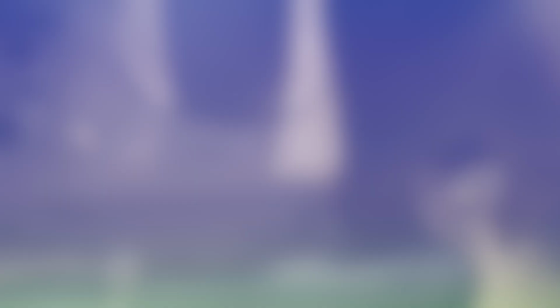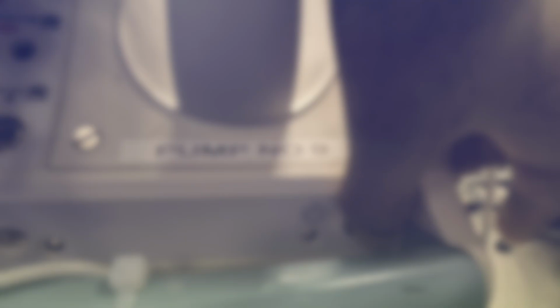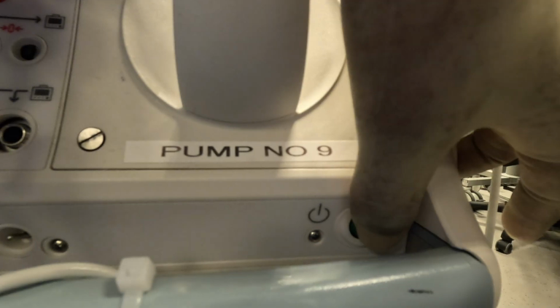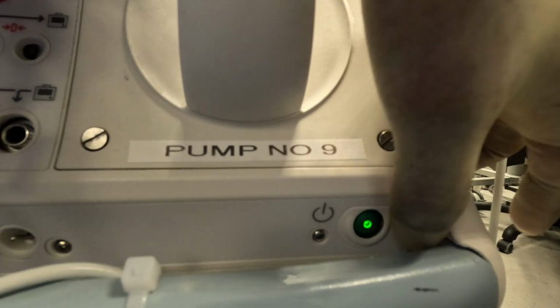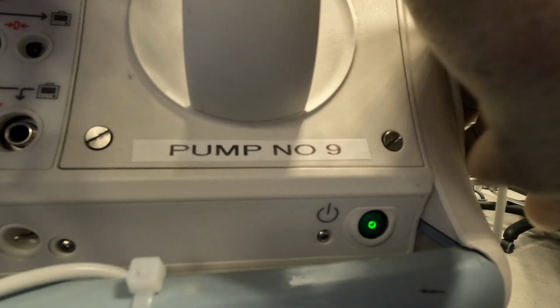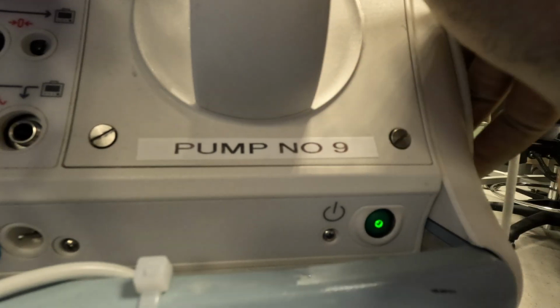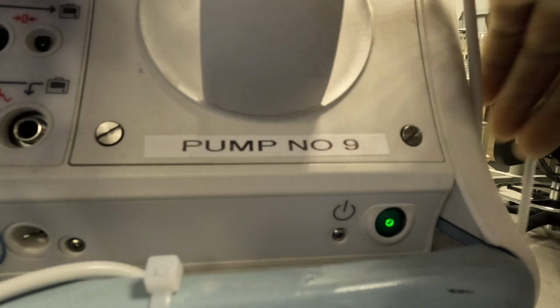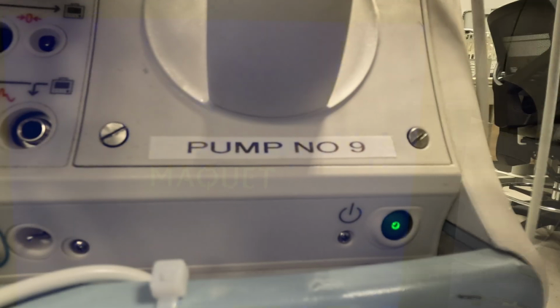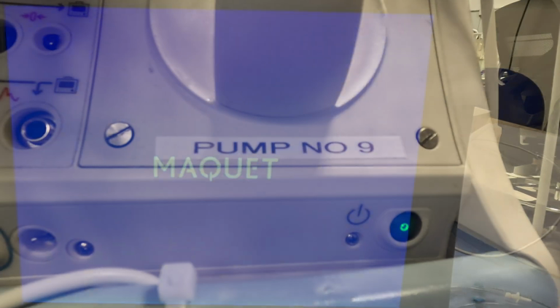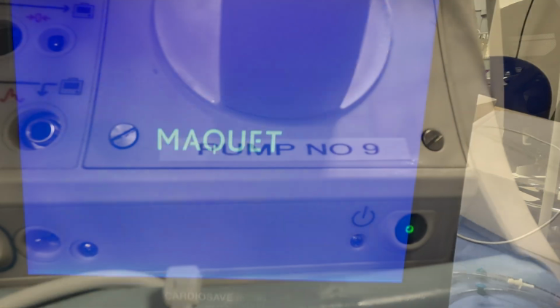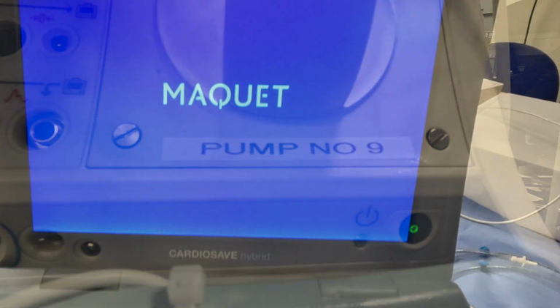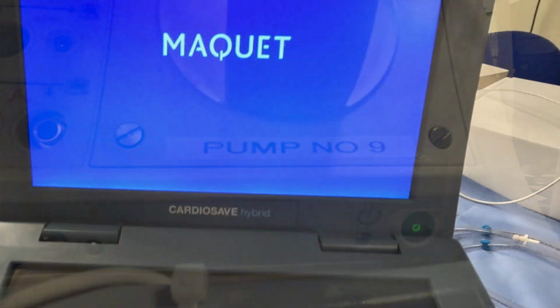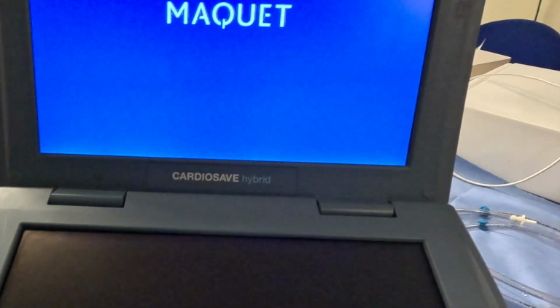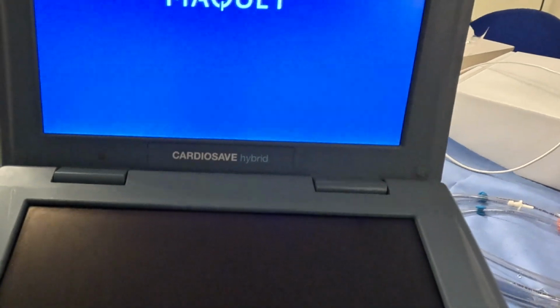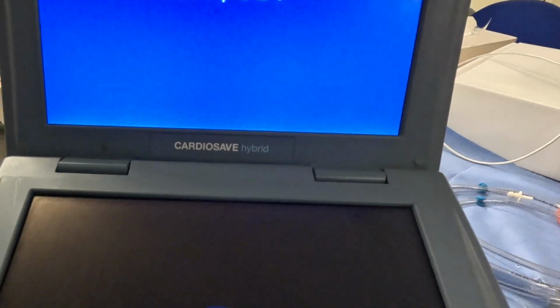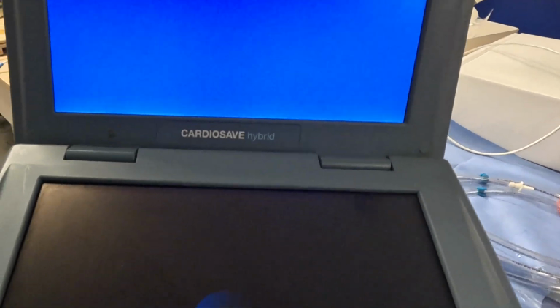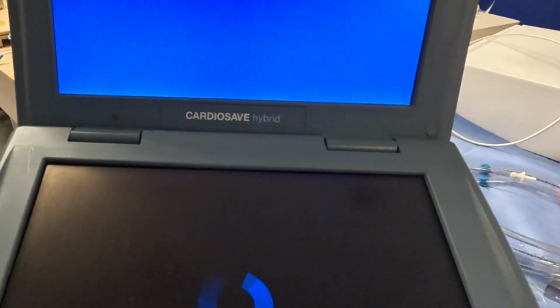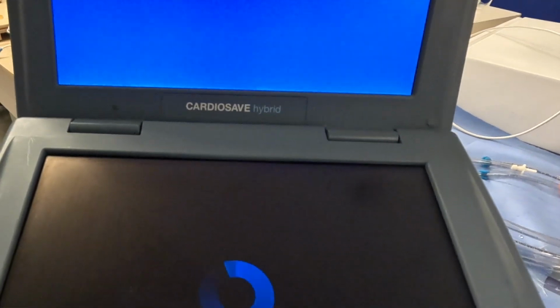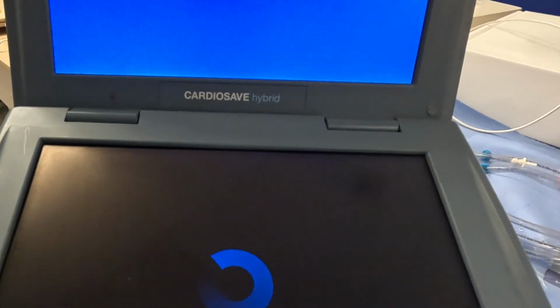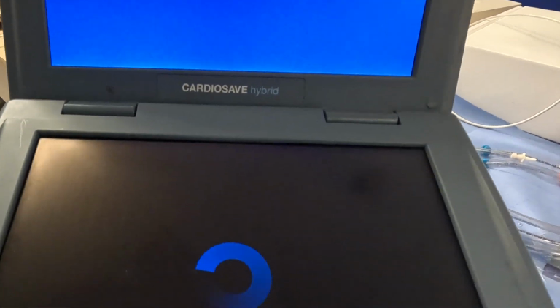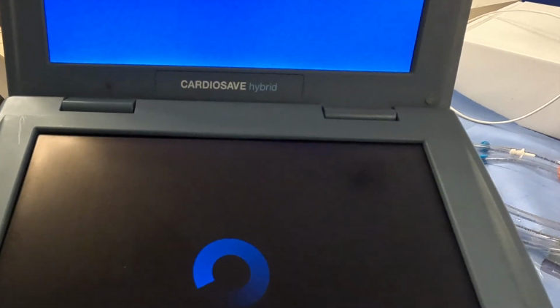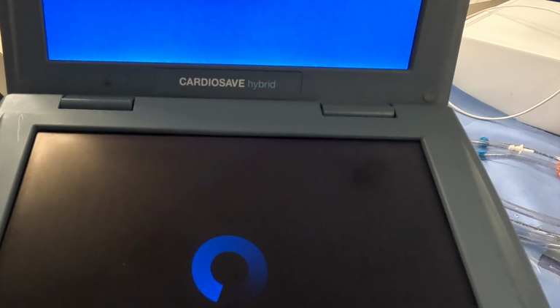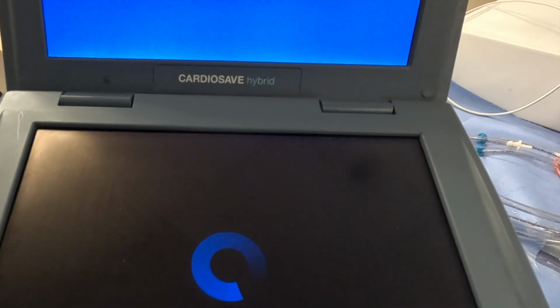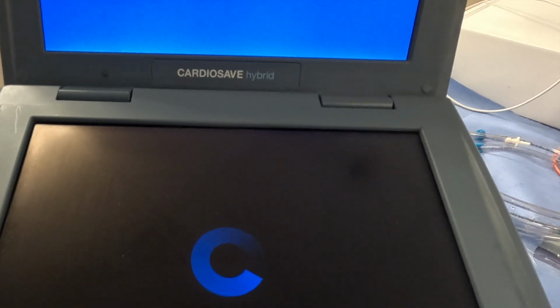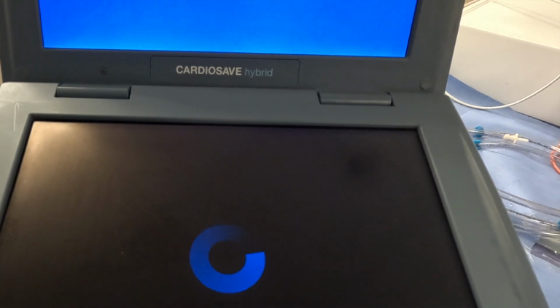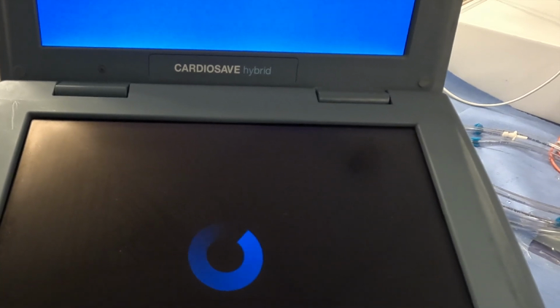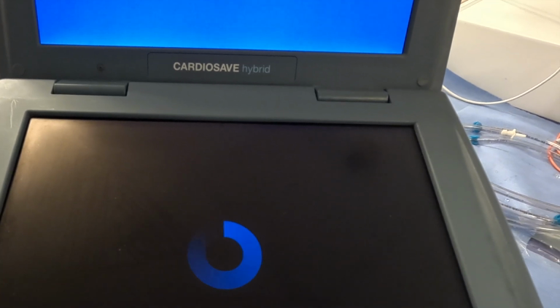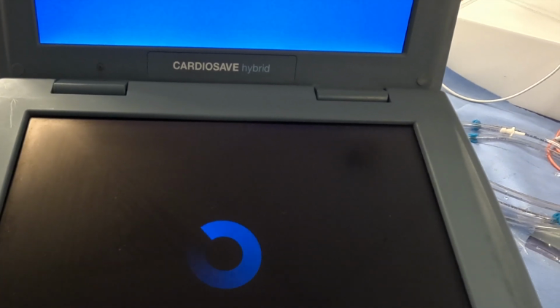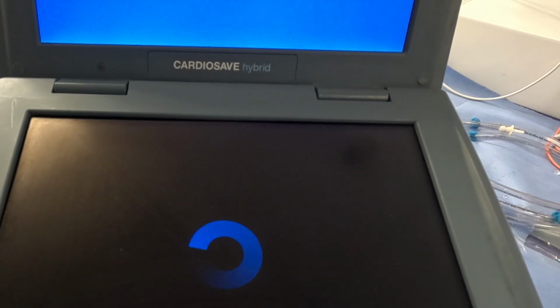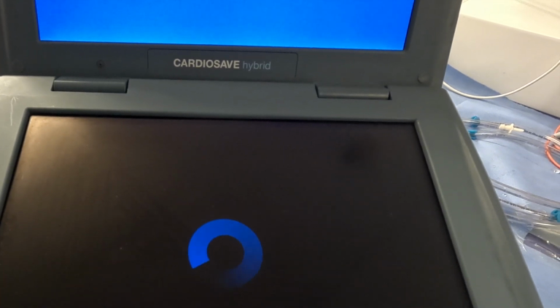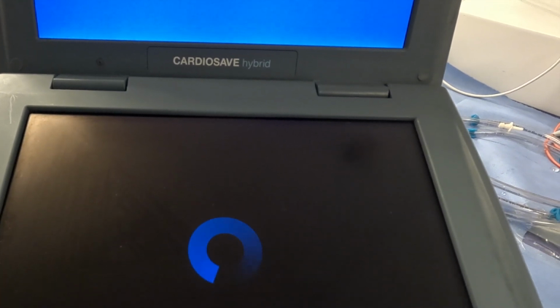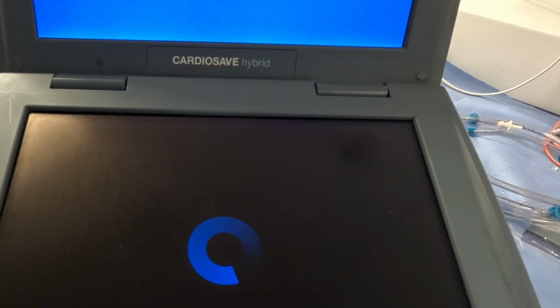Hi all. In this video, let's see how to insert a Fiber-Optic Balloon Catheter.